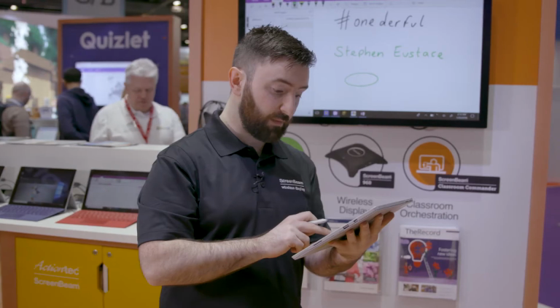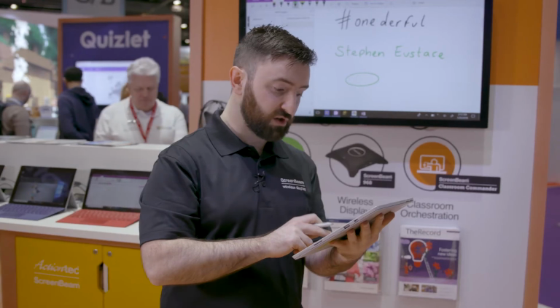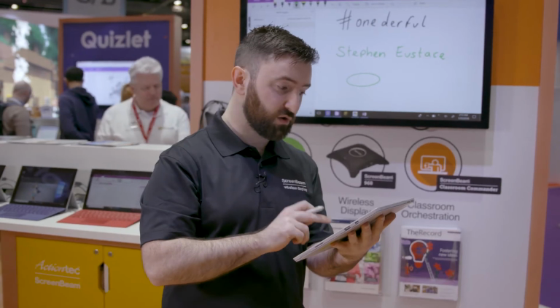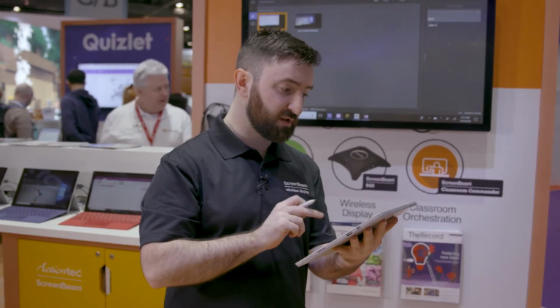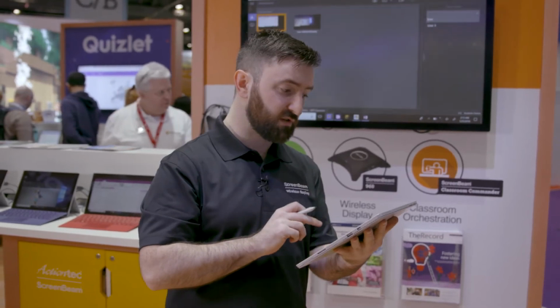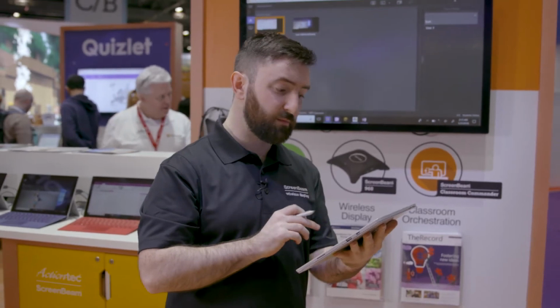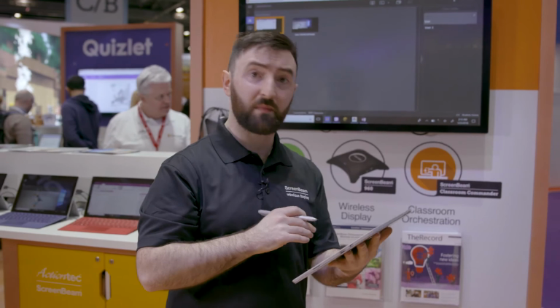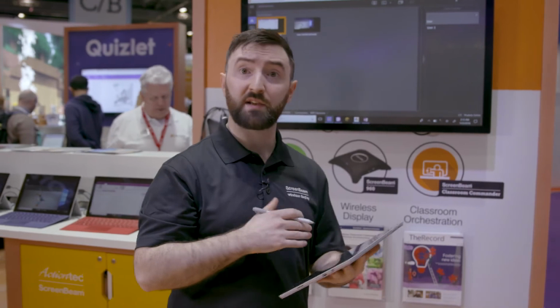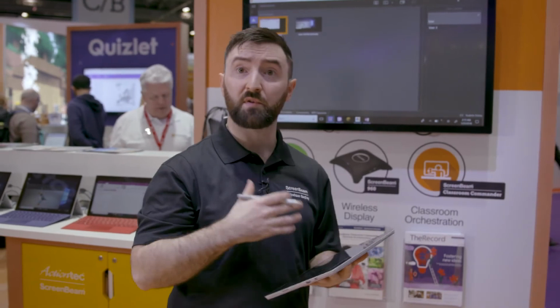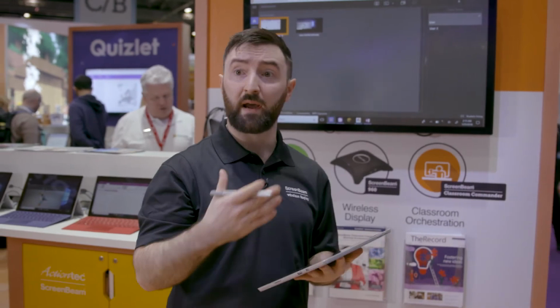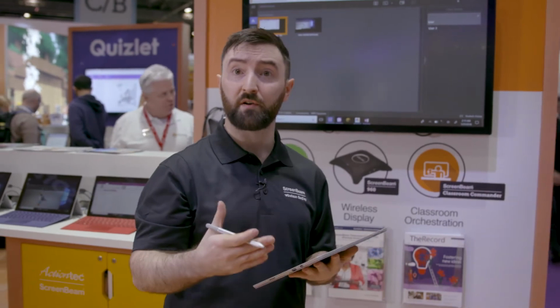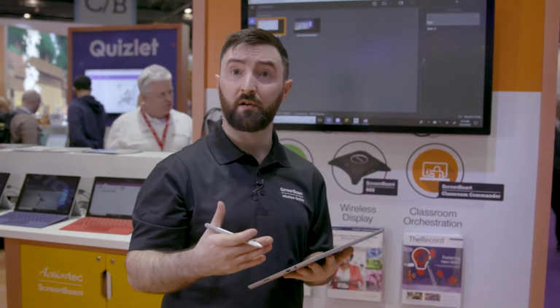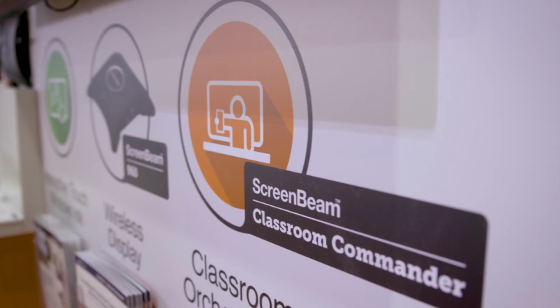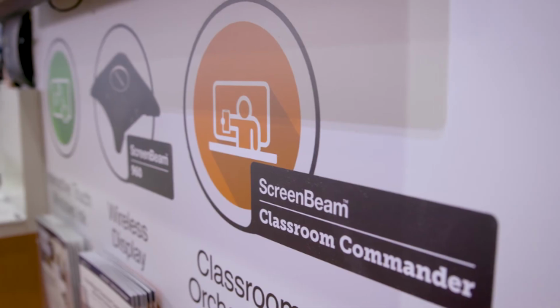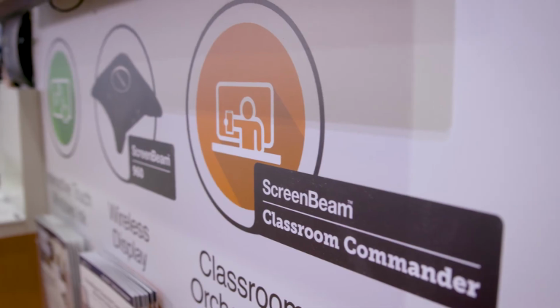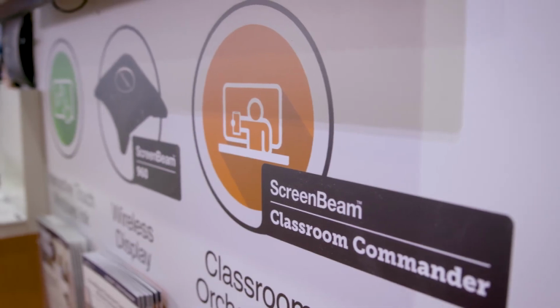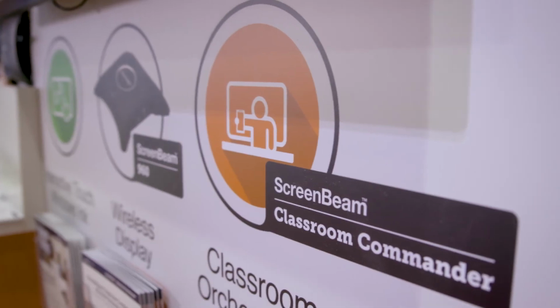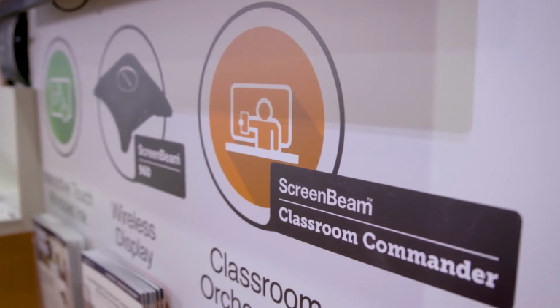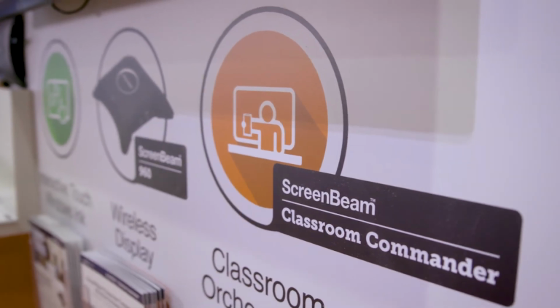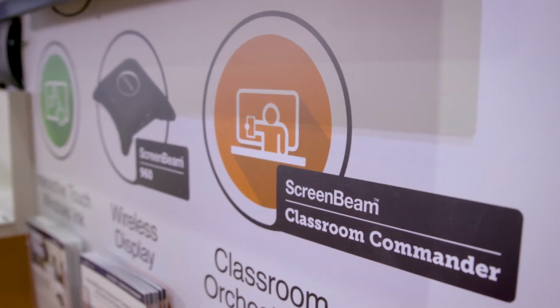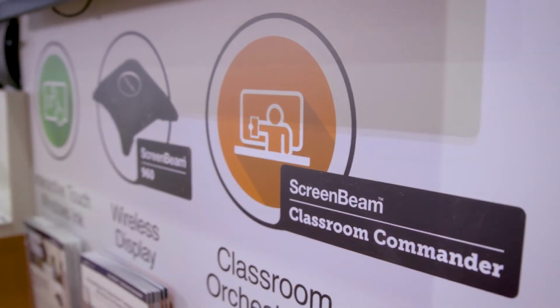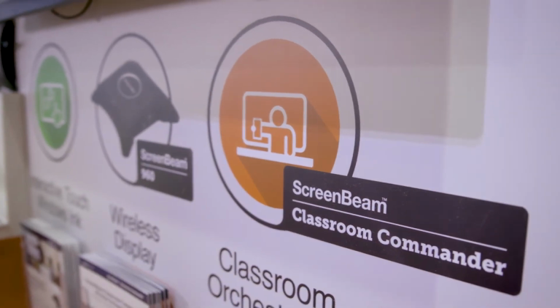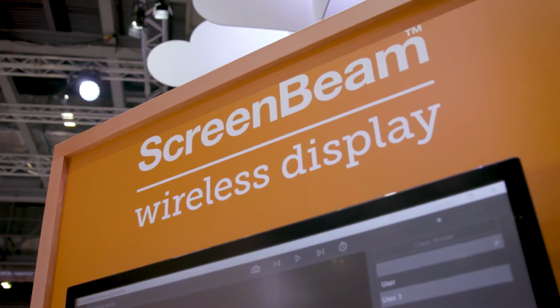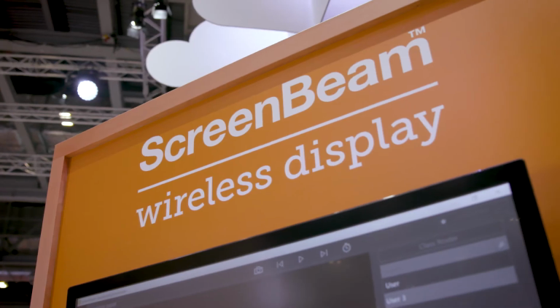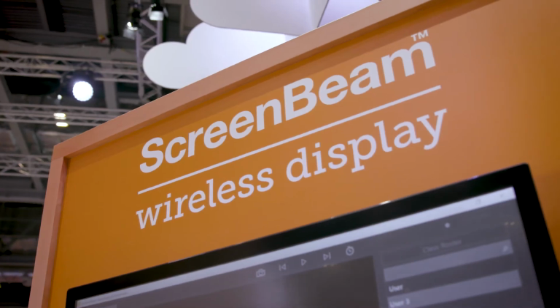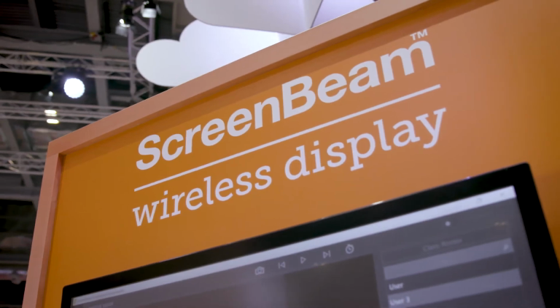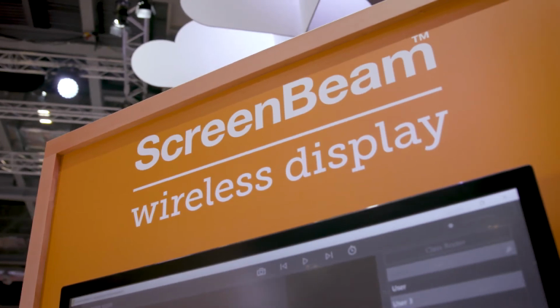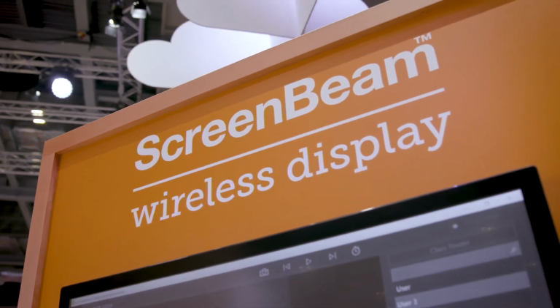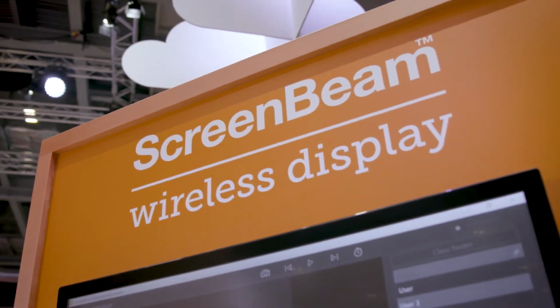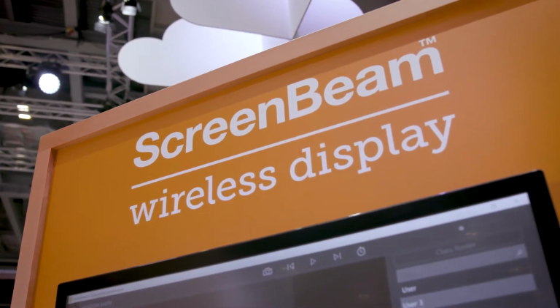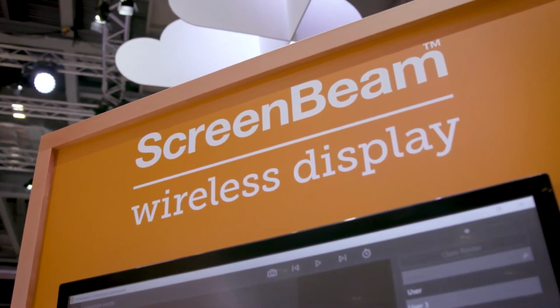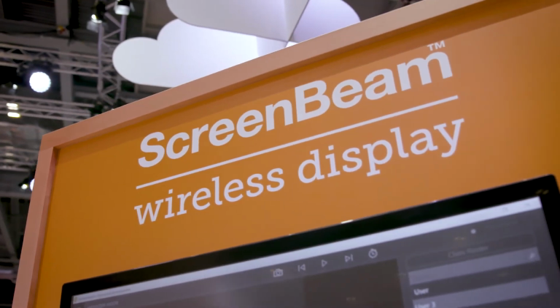I'm going to show you the ScreenBeam Classroom Commander here and I'm going to show you just some of the features that make a difference in my life and in my teaching.